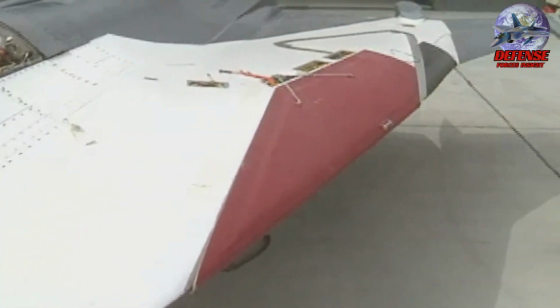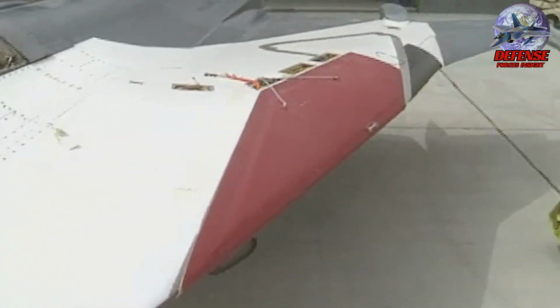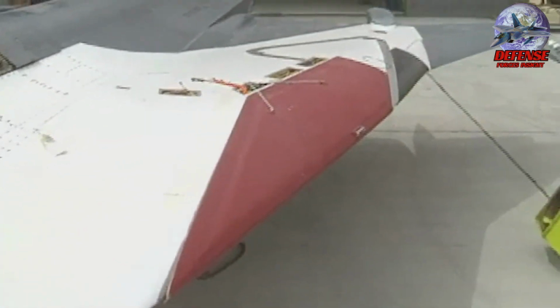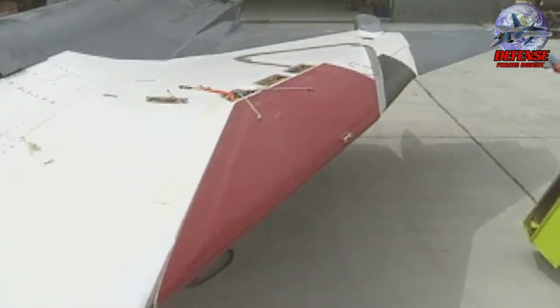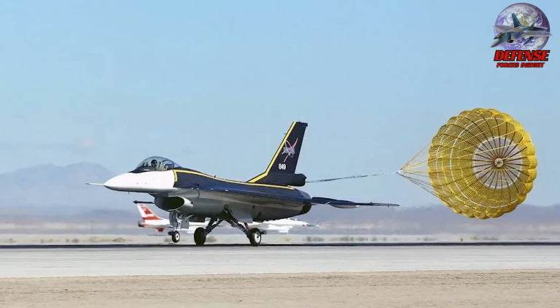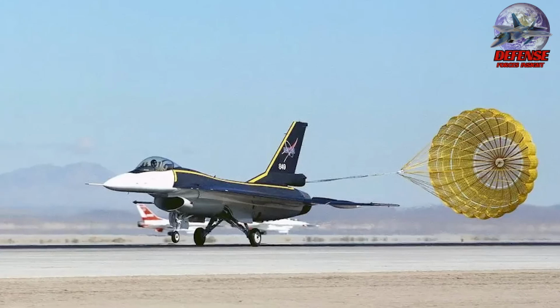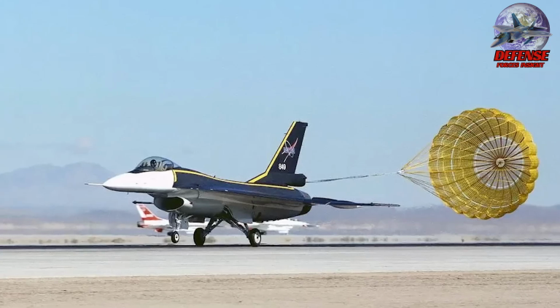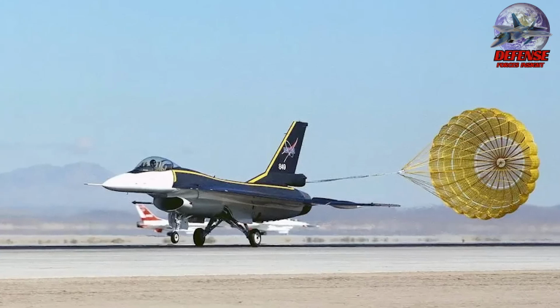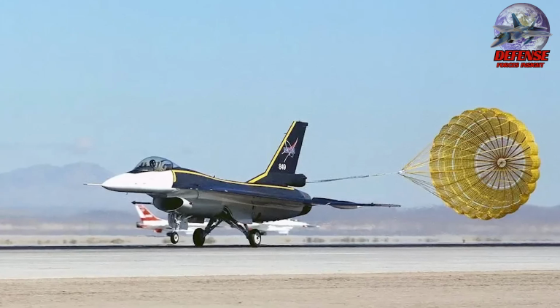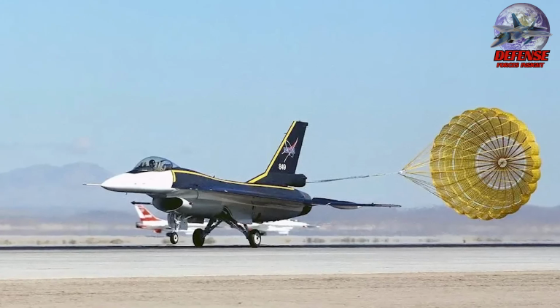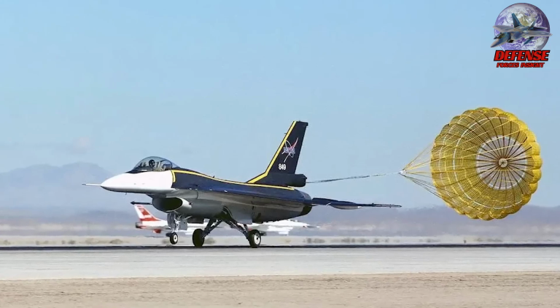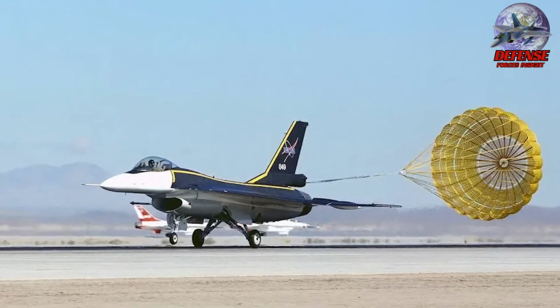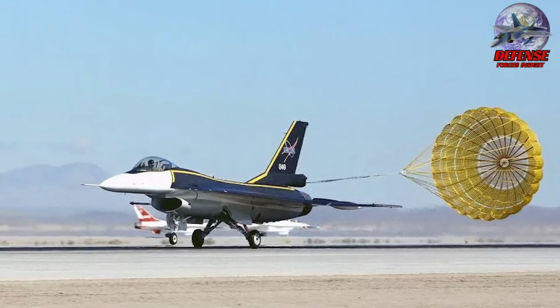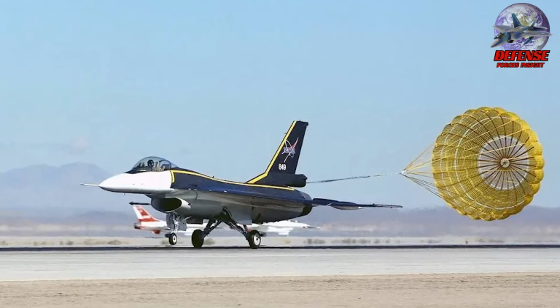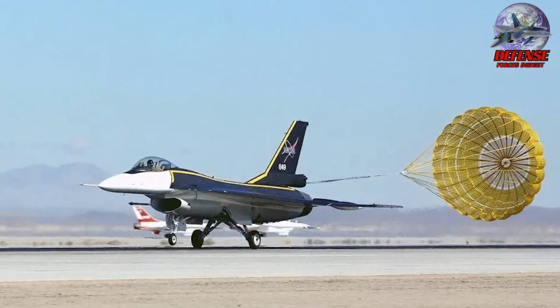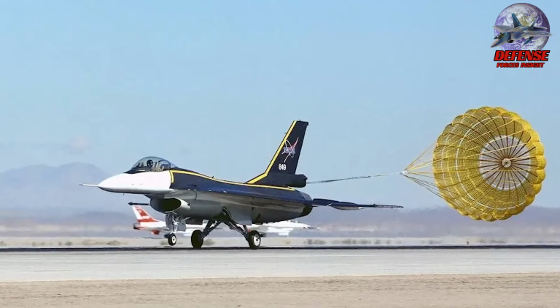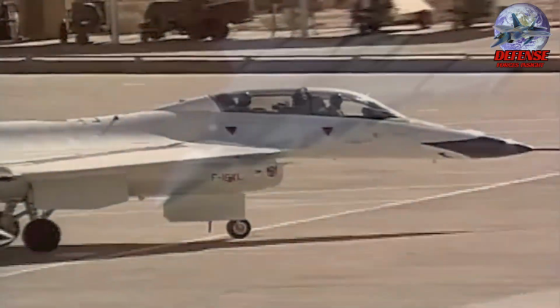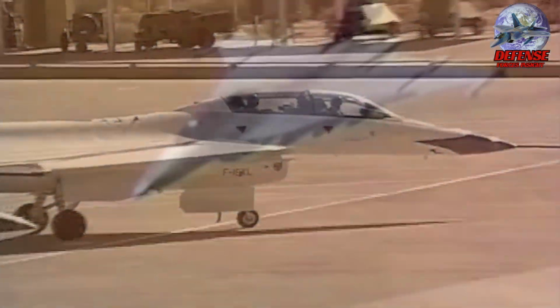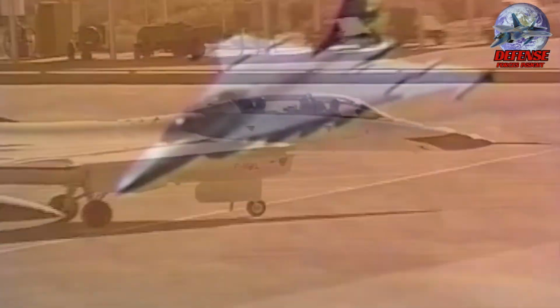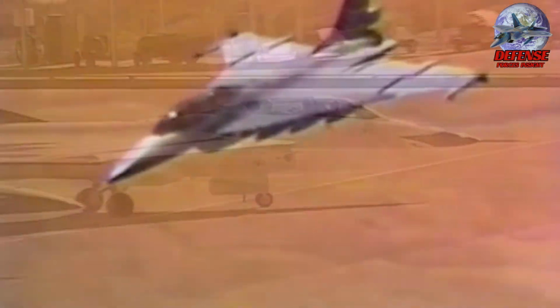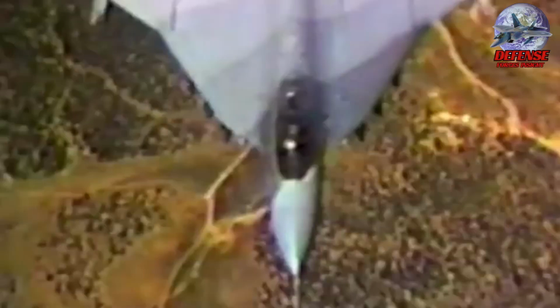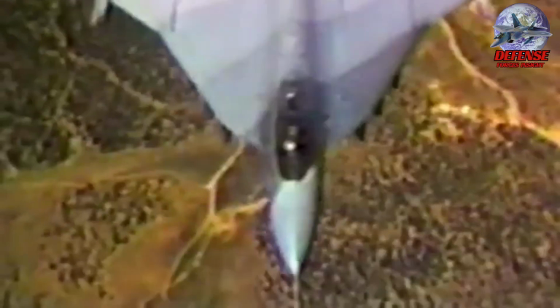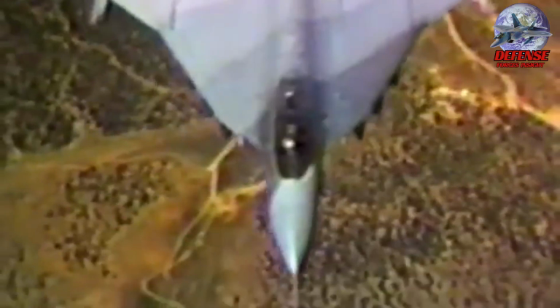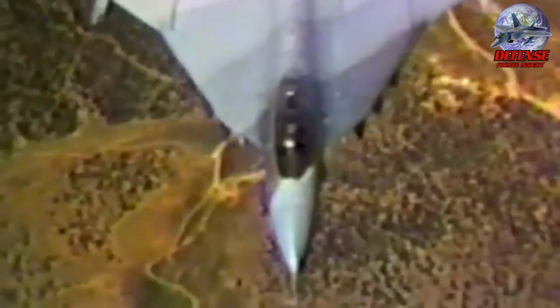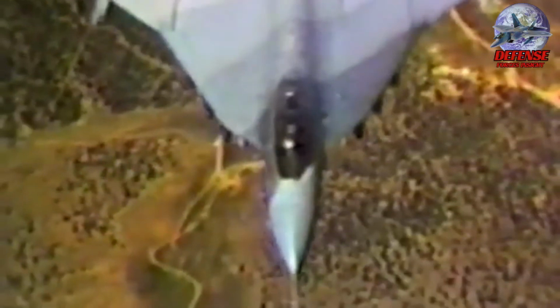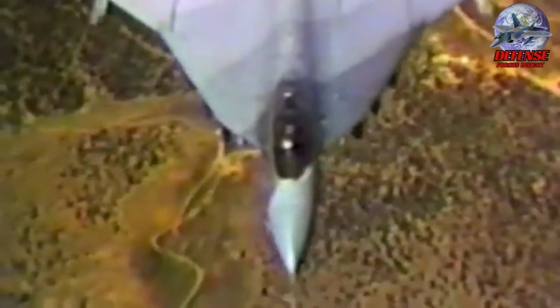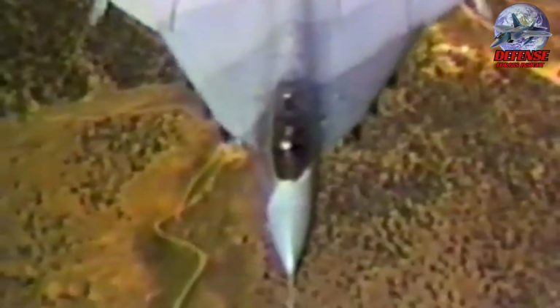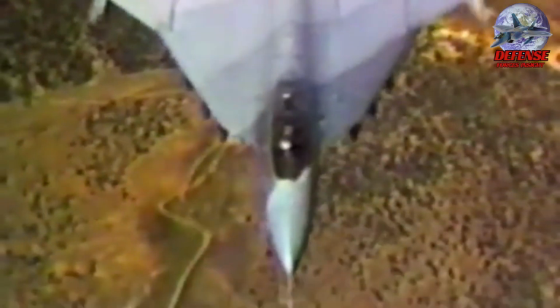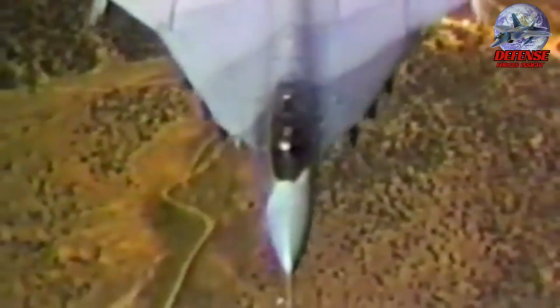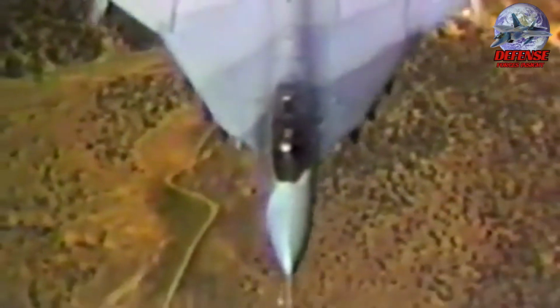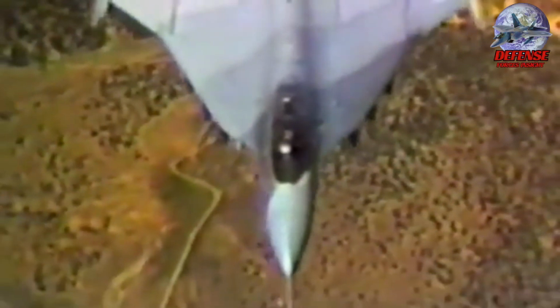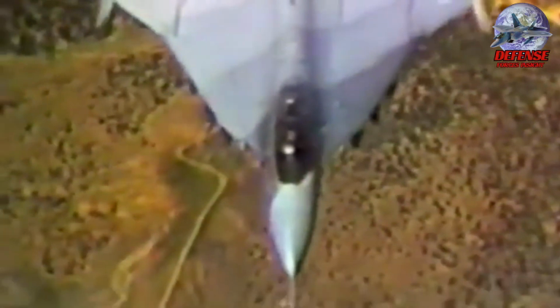Its focus on extended range and increased payload capacity paved the way for more versatile combat jets. What do you think of the F-16XL? Write your comment below.